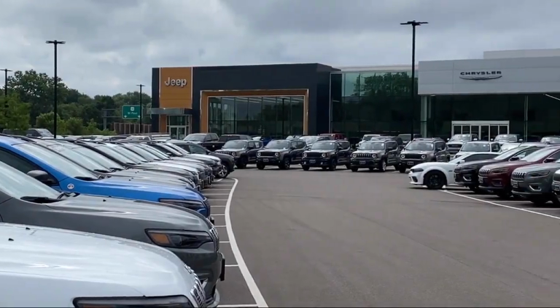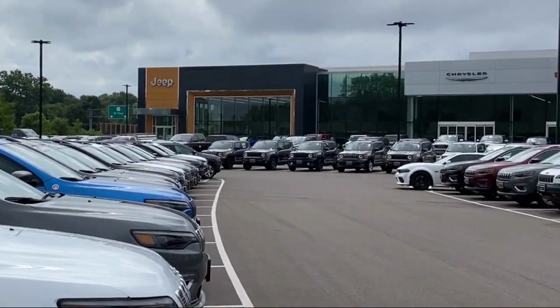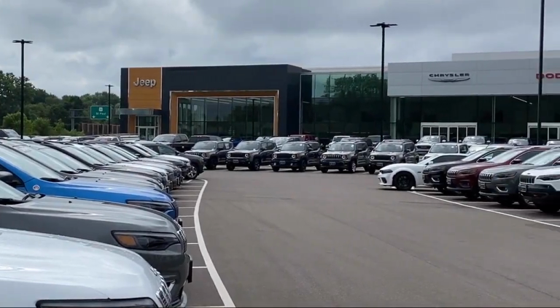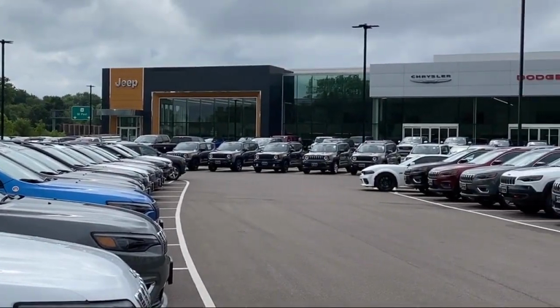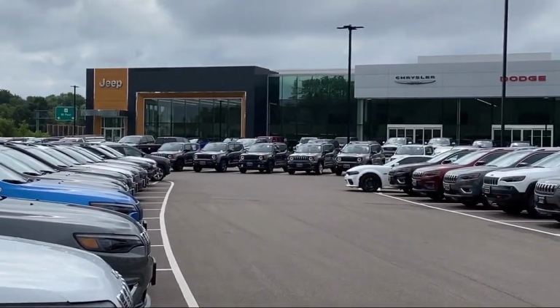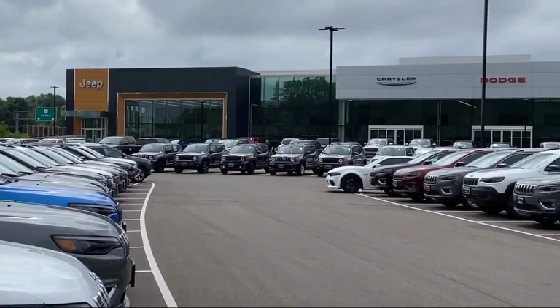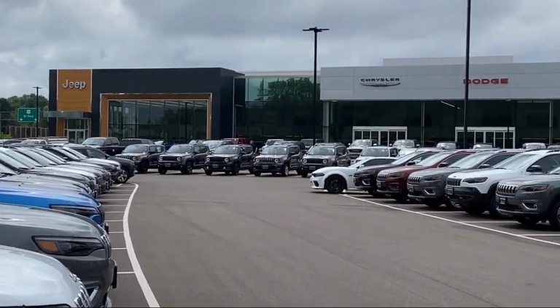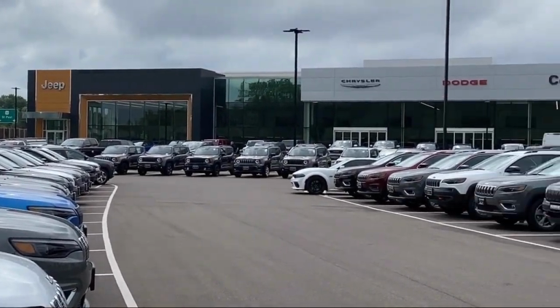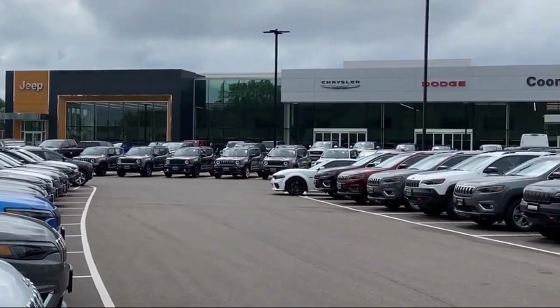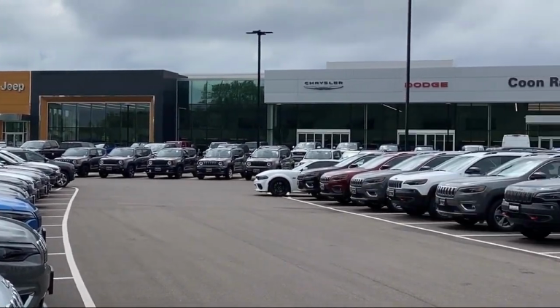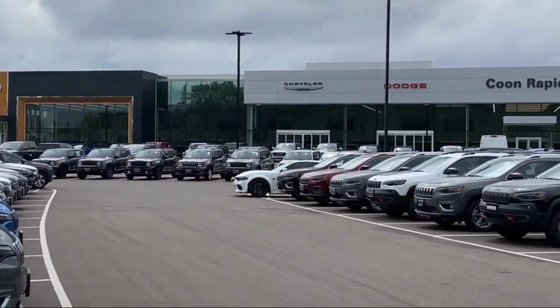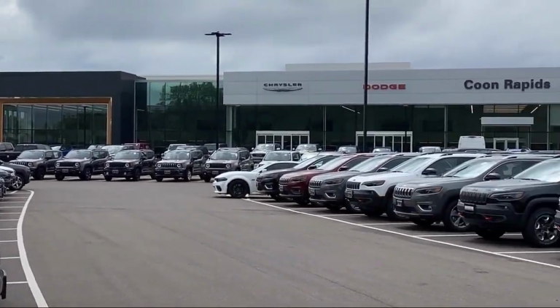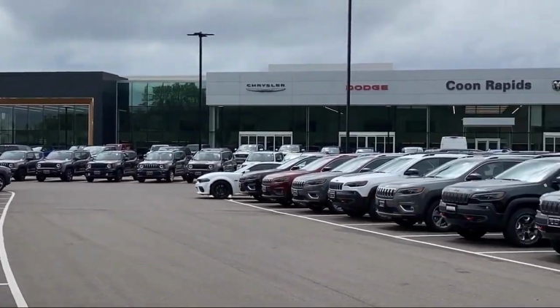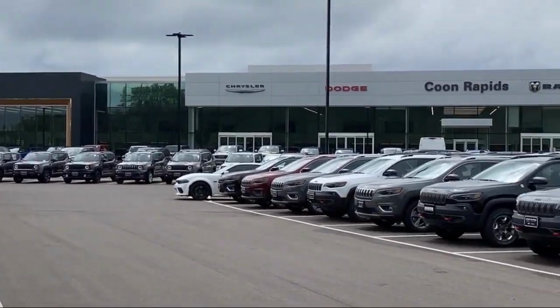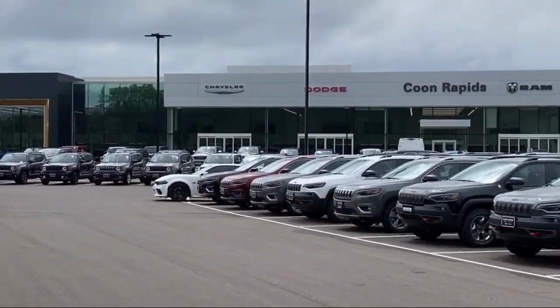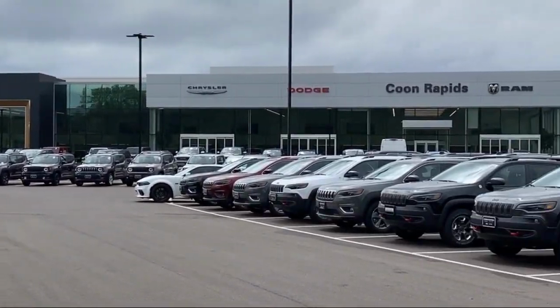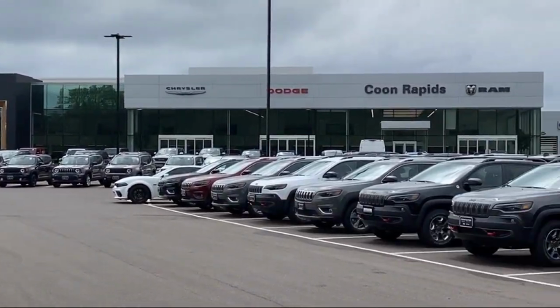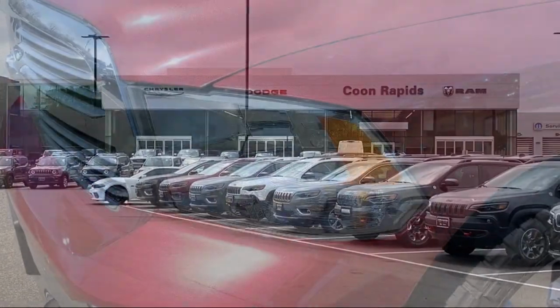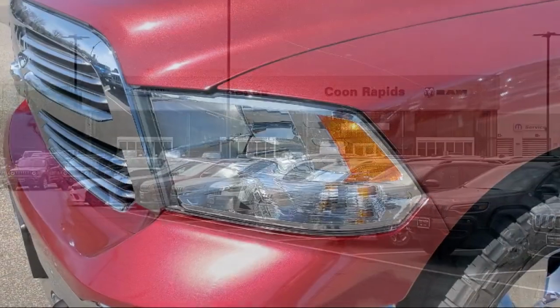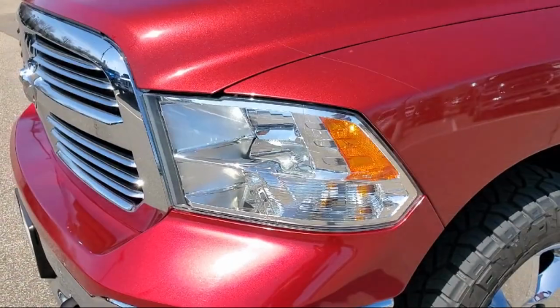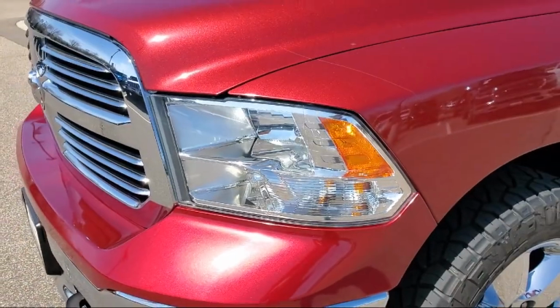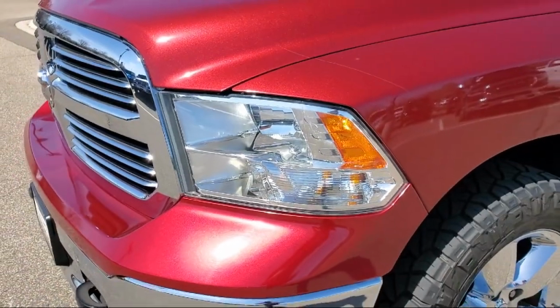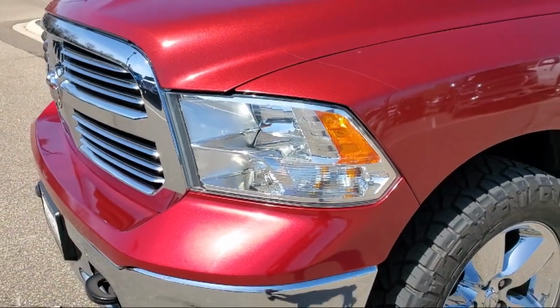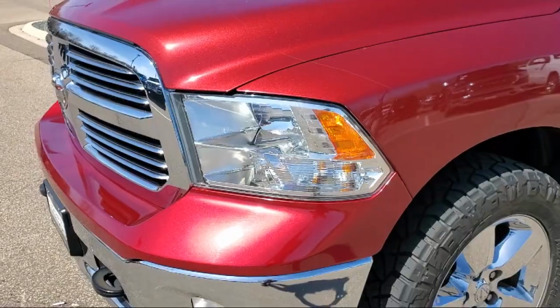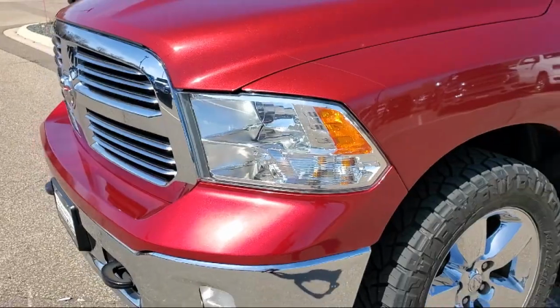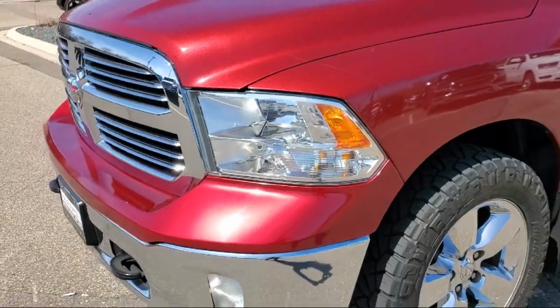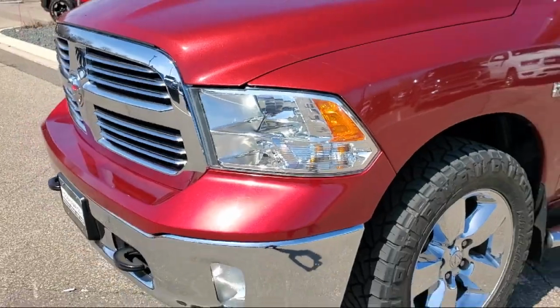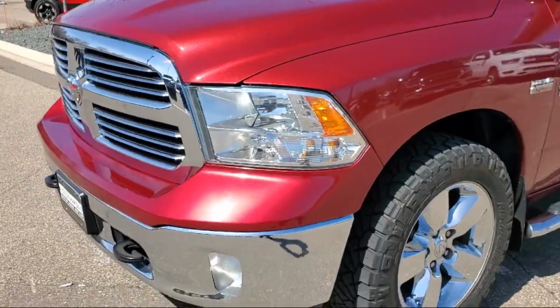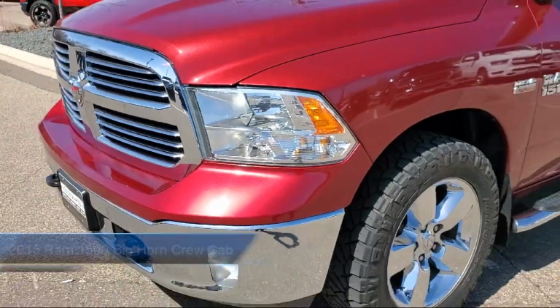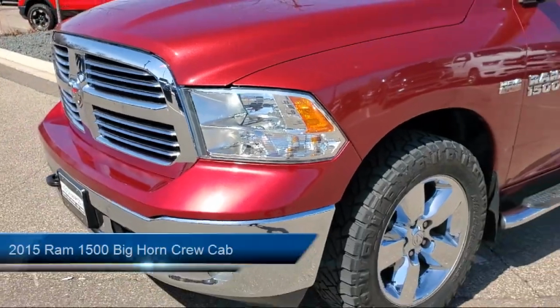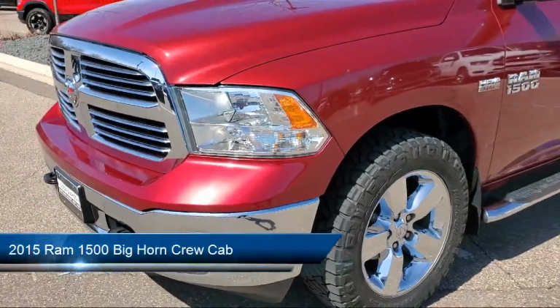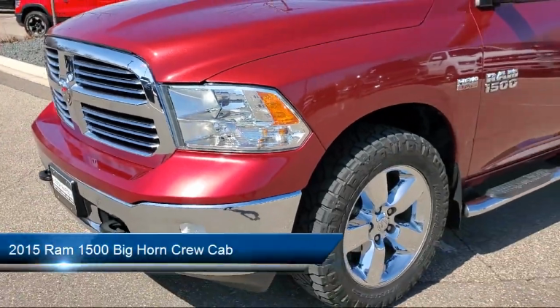Welcome to Coon Rapids Chrysler Dodge Jeep Ram, and here's a look at another one of our great vehicles in inventory.